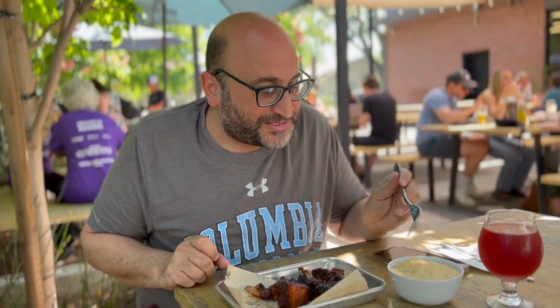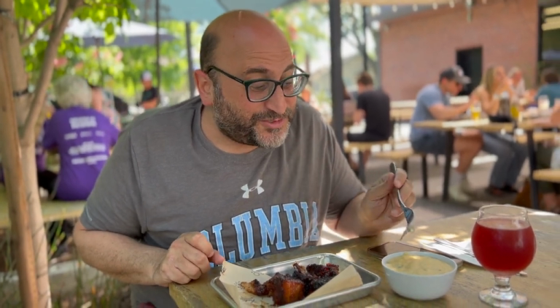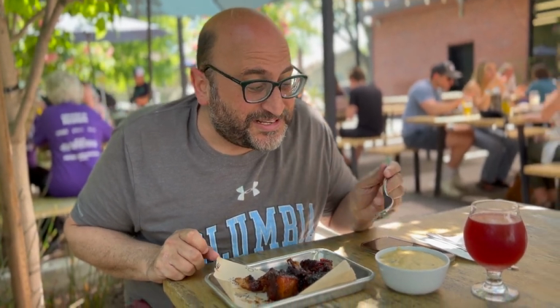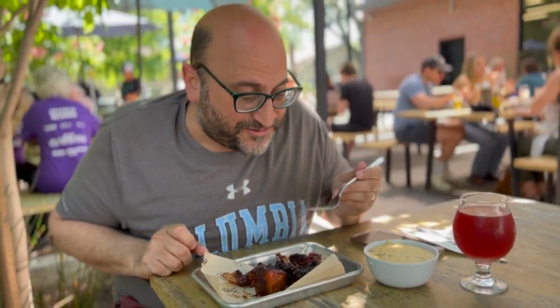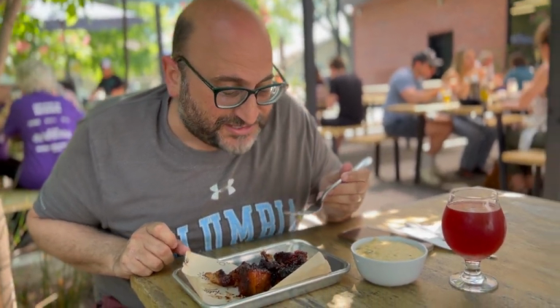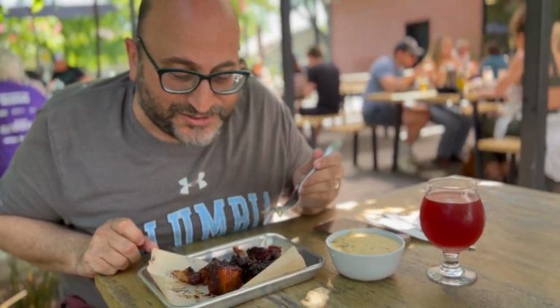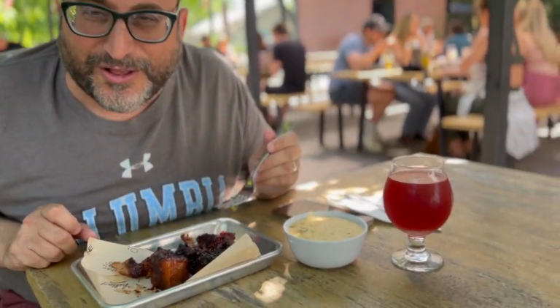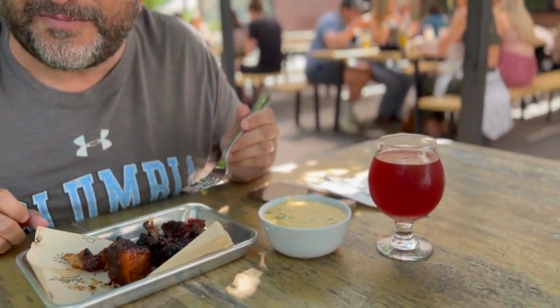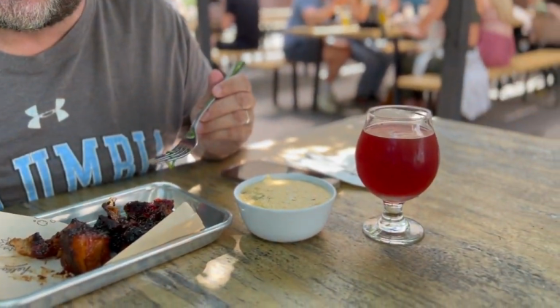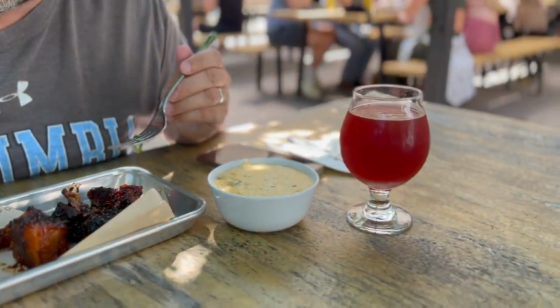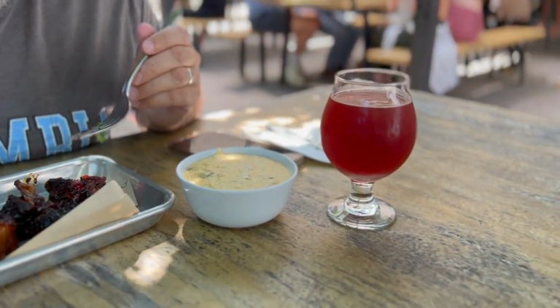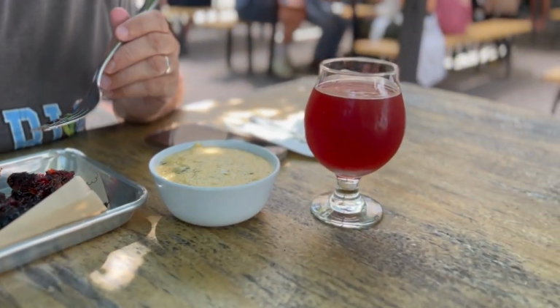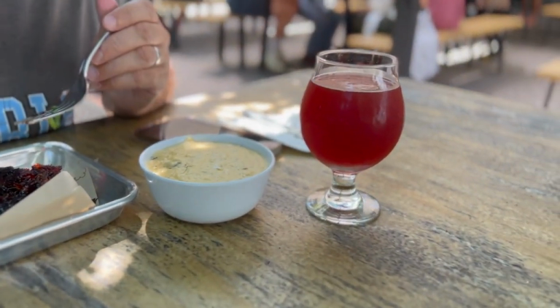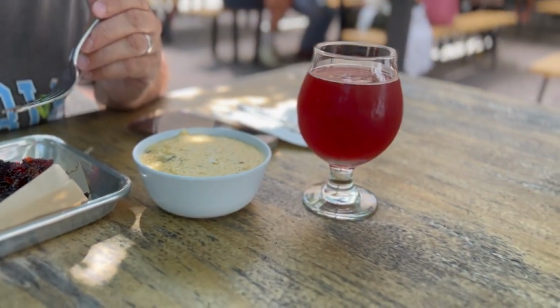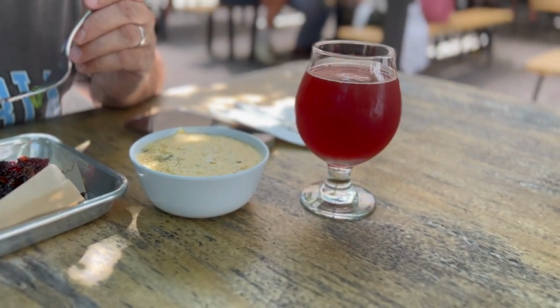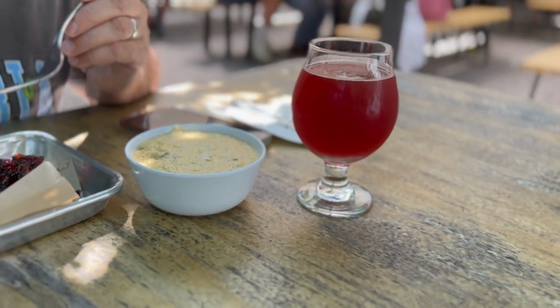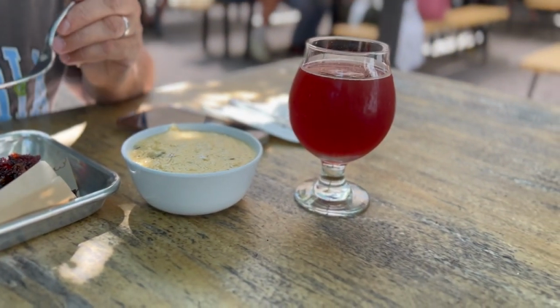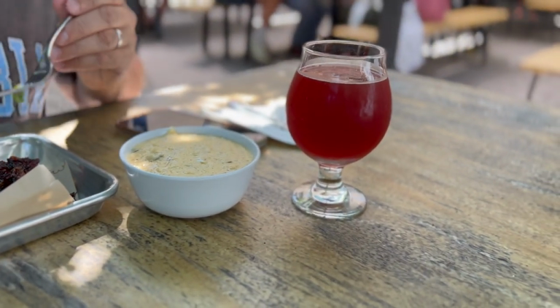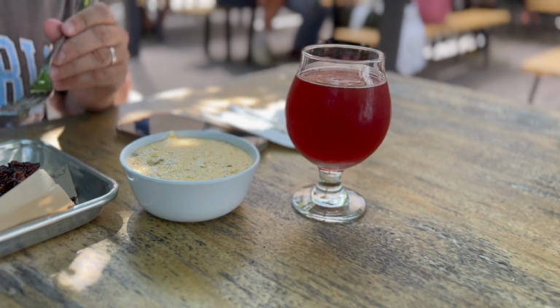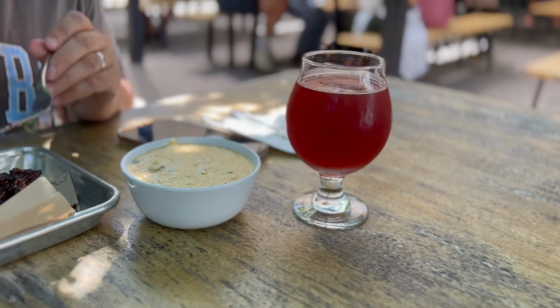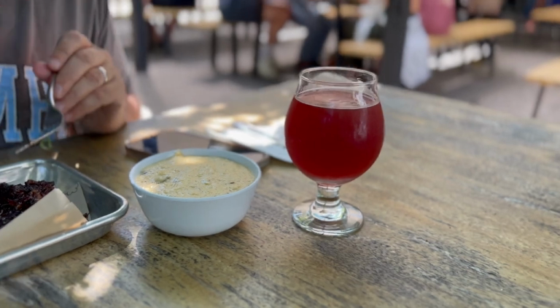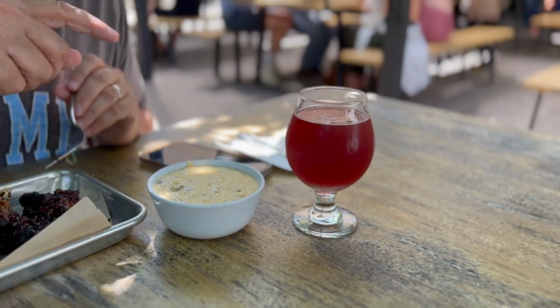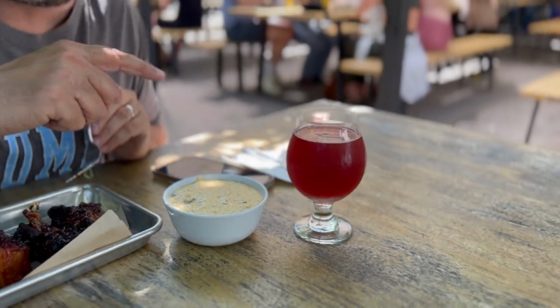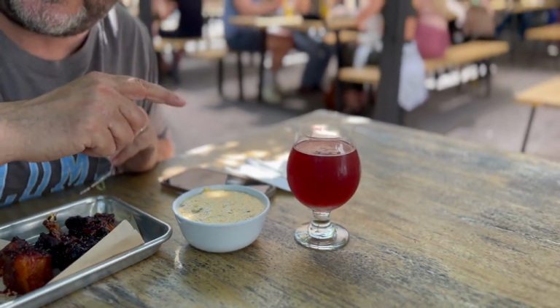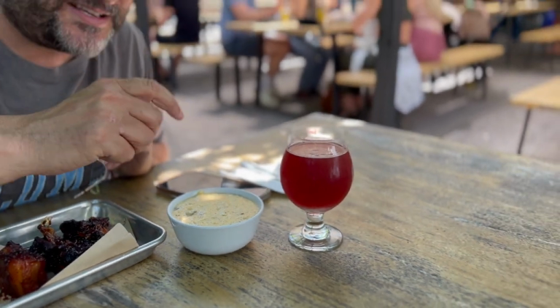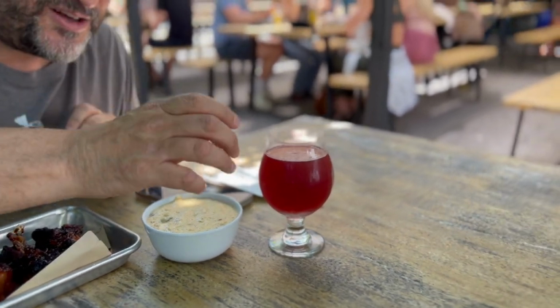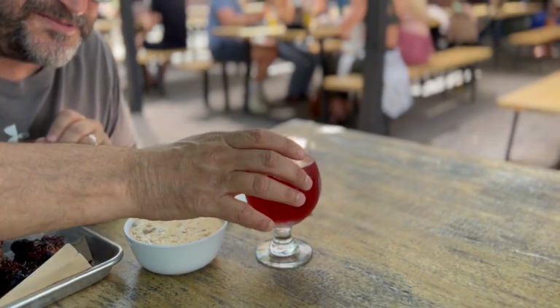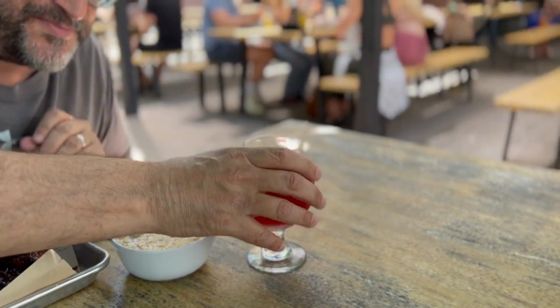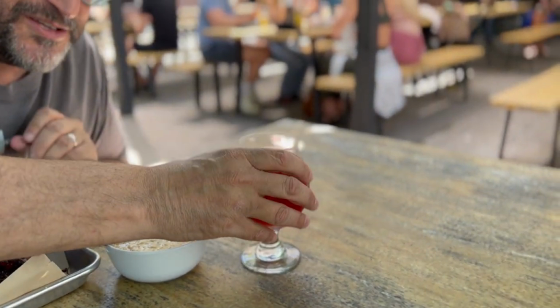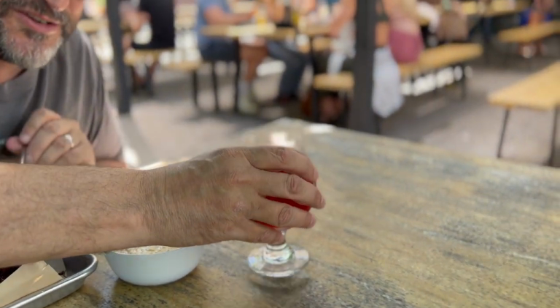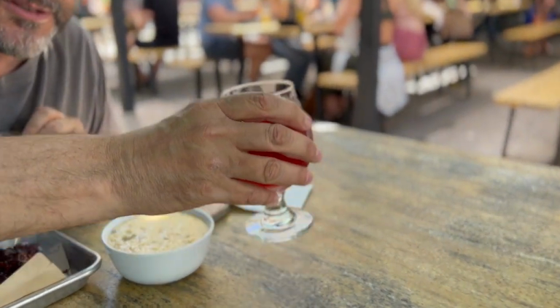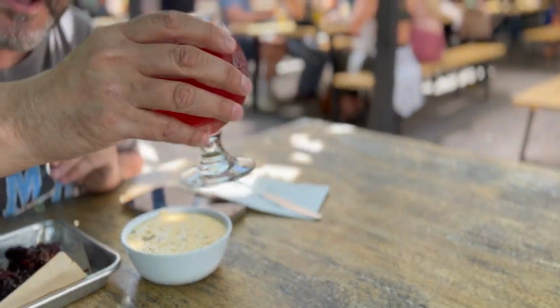We got some cheese grits — that's new on their menu. I'm super excited to try that, and we got a raspberry saison. I'm going to start with that.